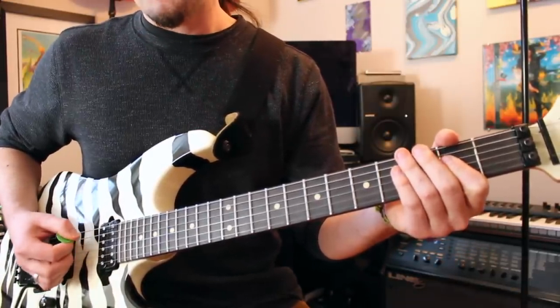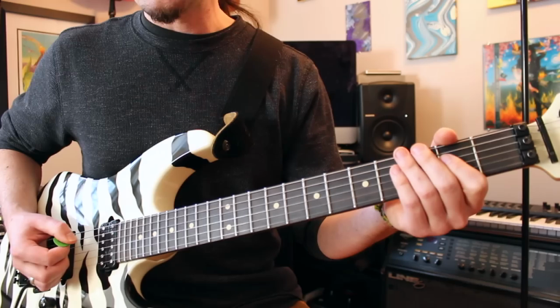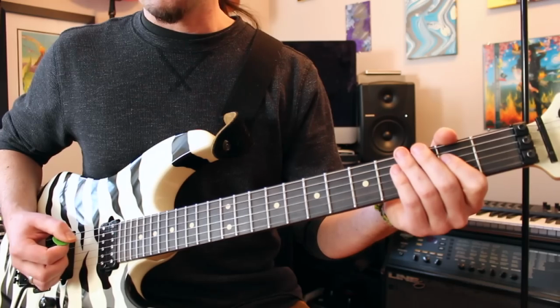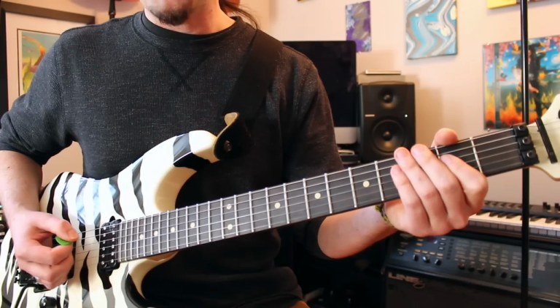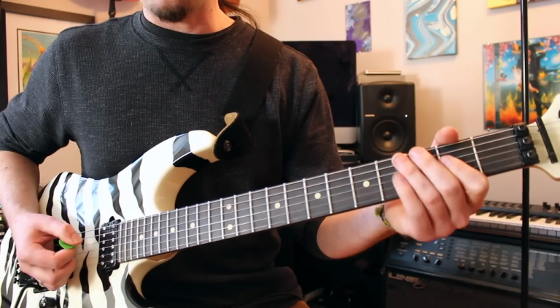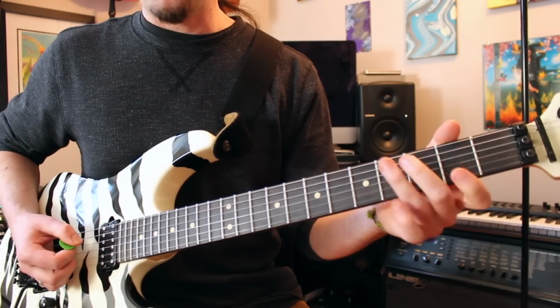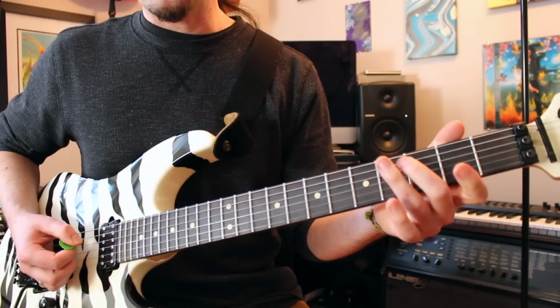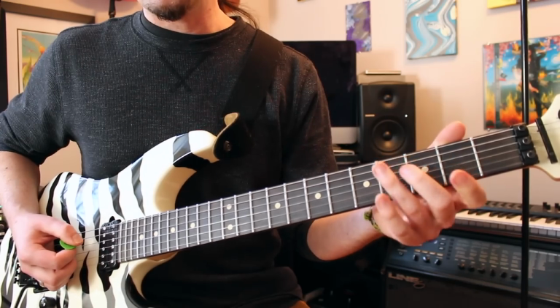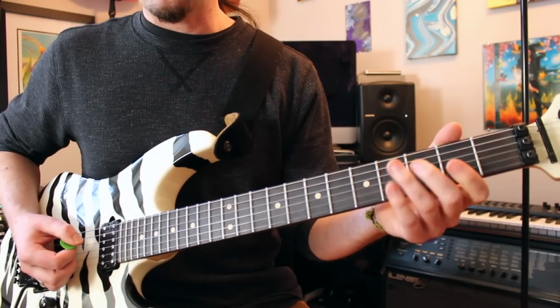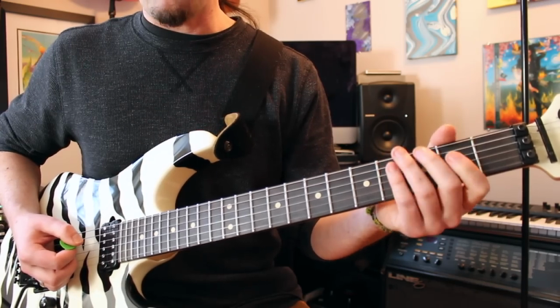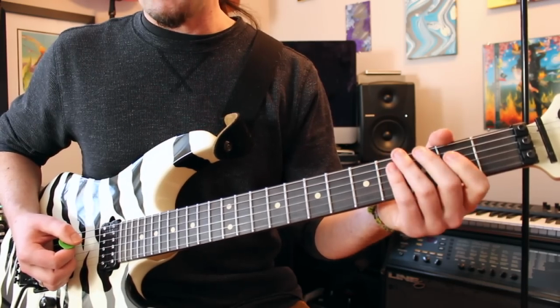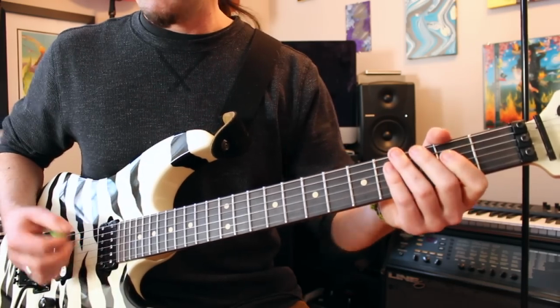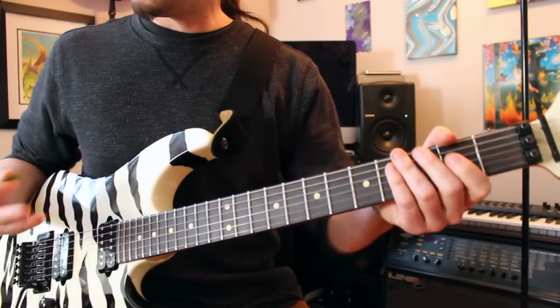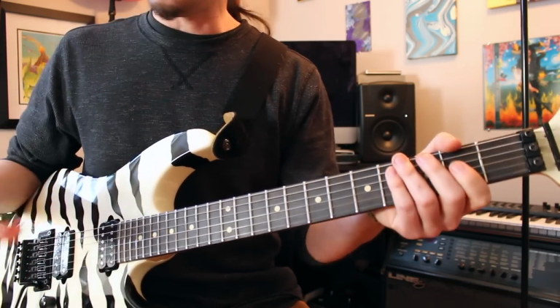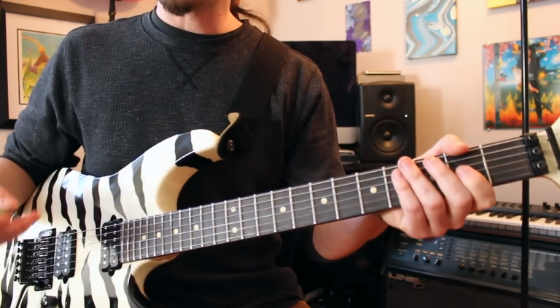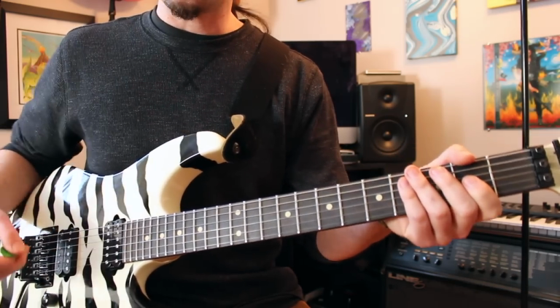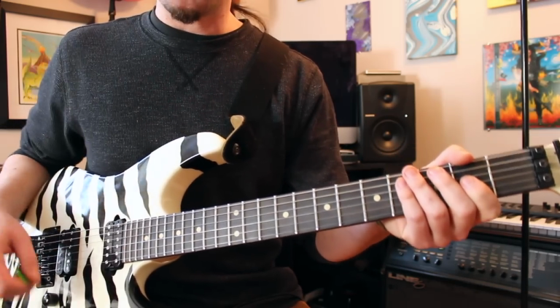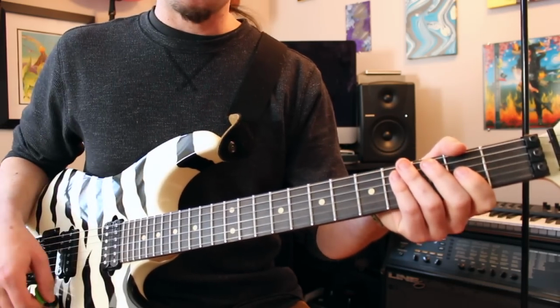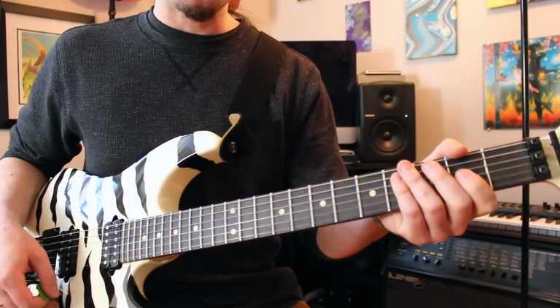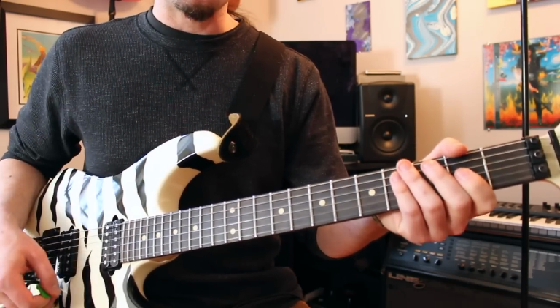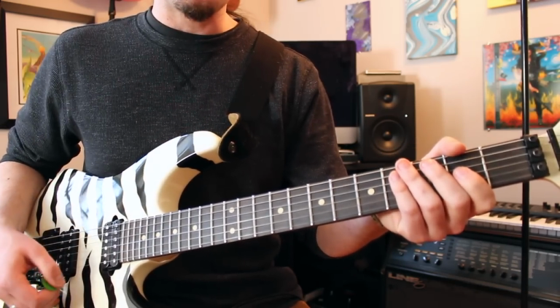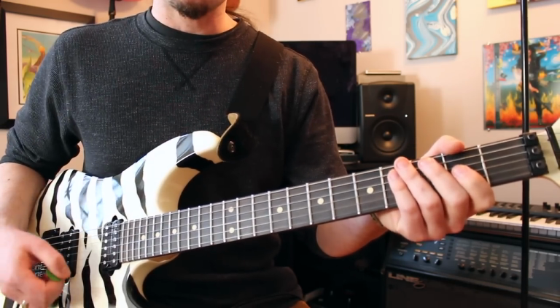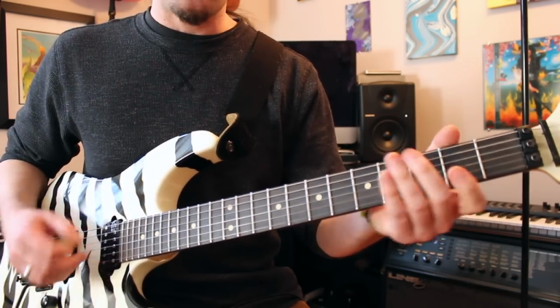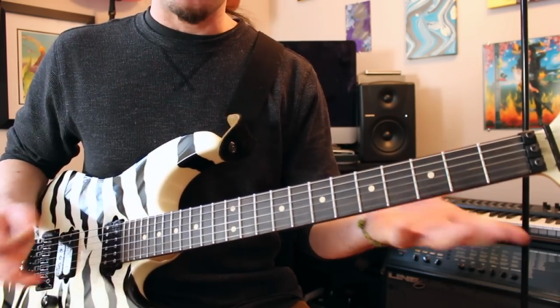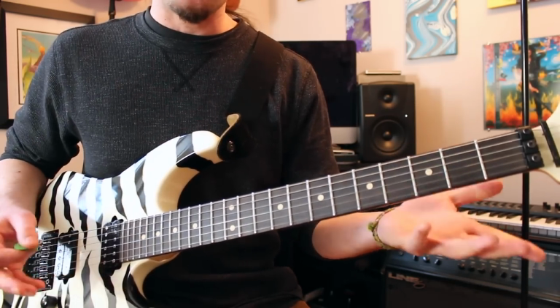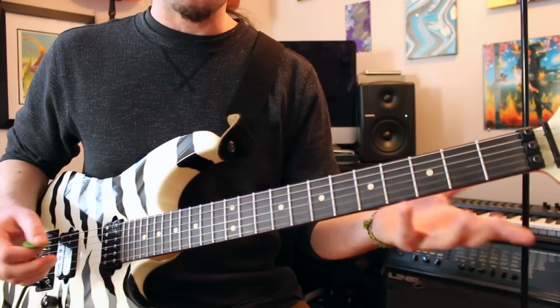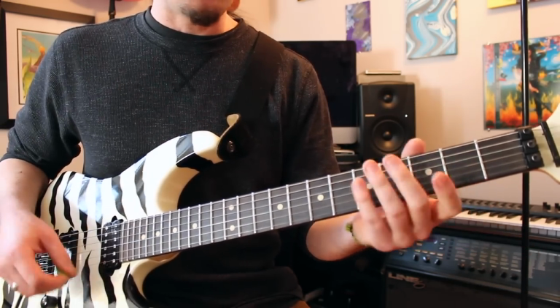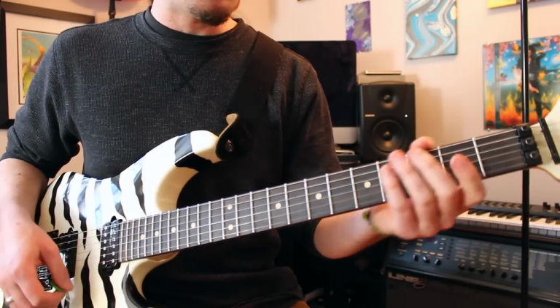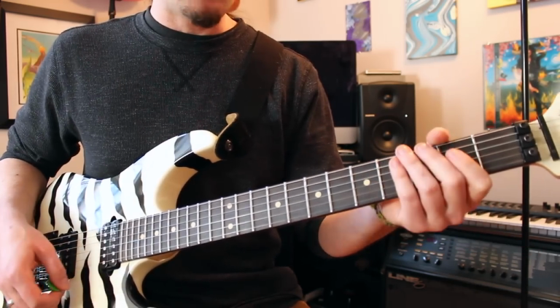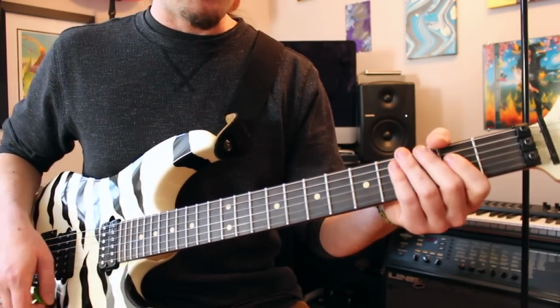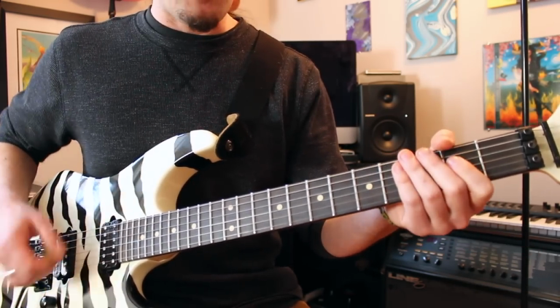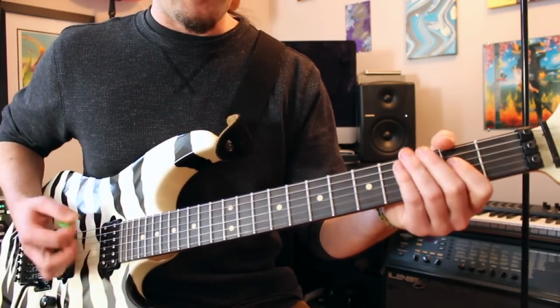After this, using an upstroke, tag your open A string. This is a little pickup note that leads into the run. Again, that's one of those ghost notes that's there sometimes and other times it's not, so keep that in mind.